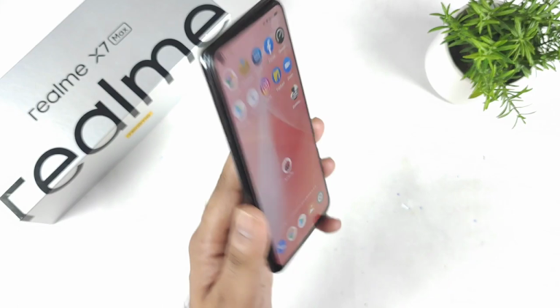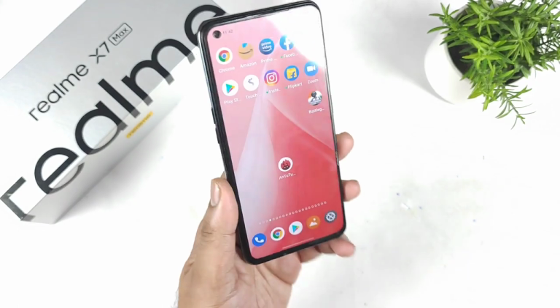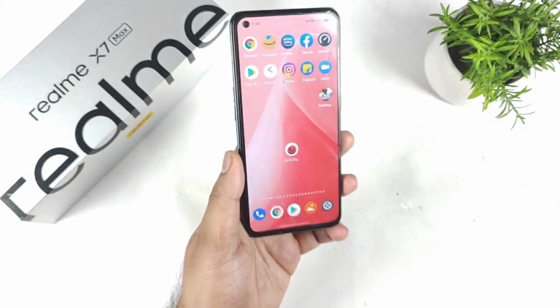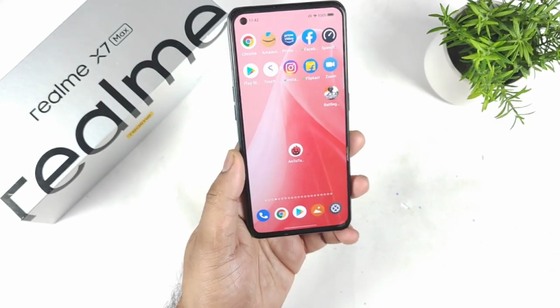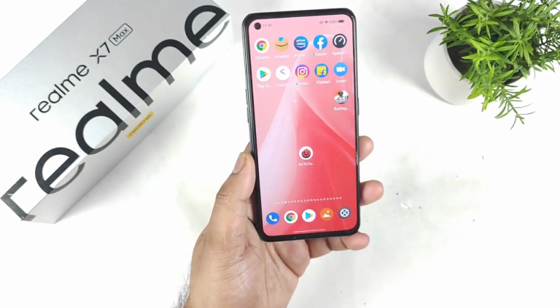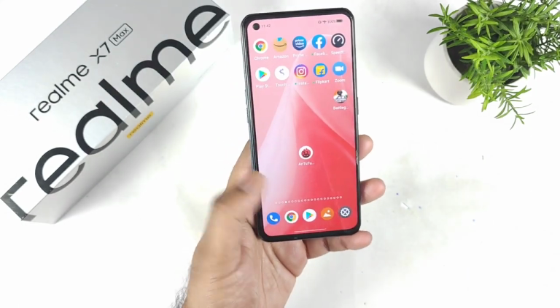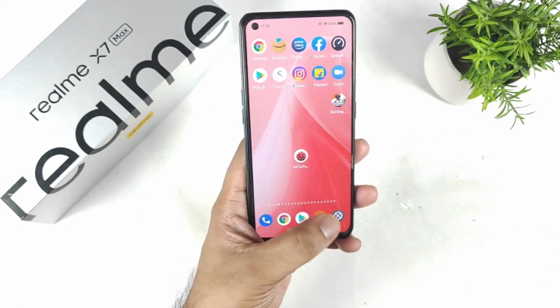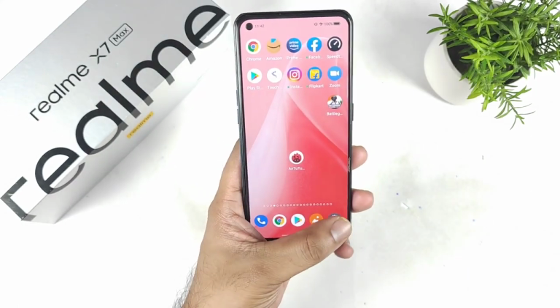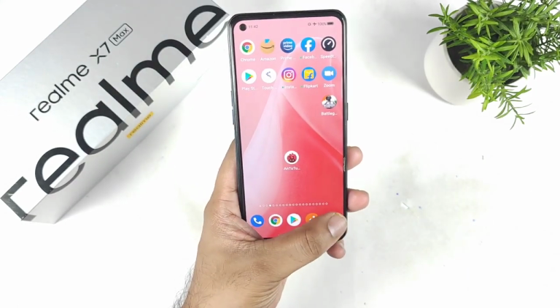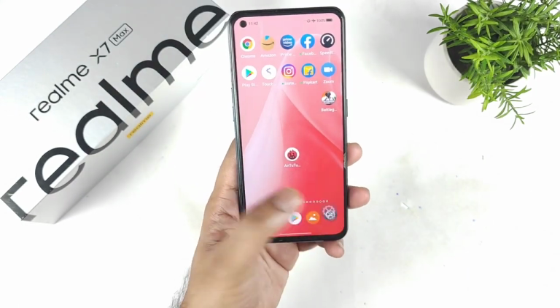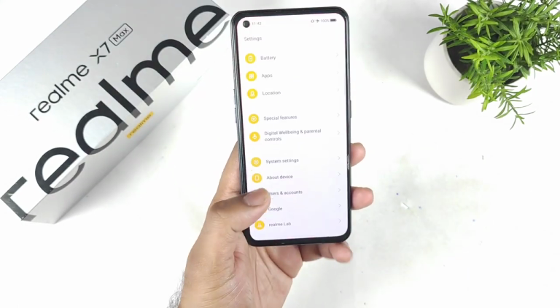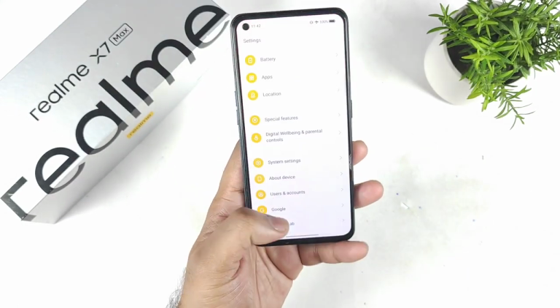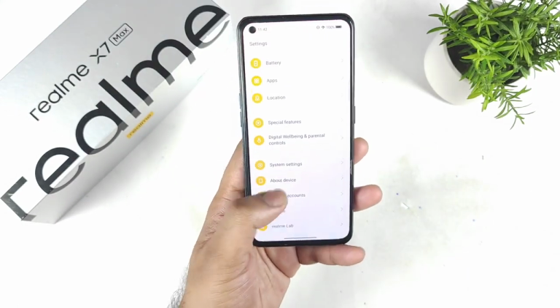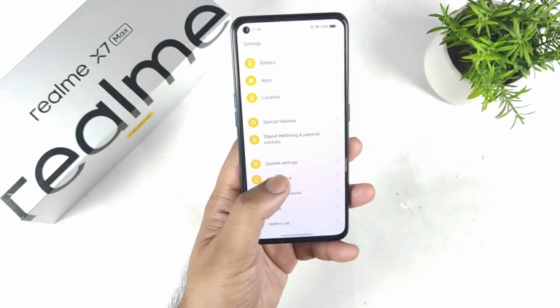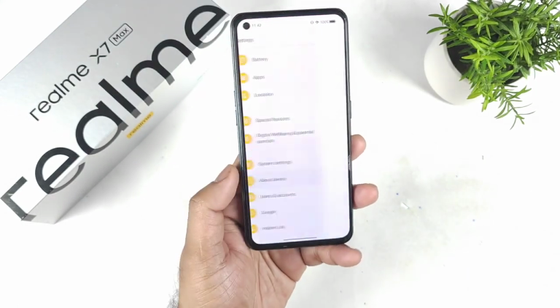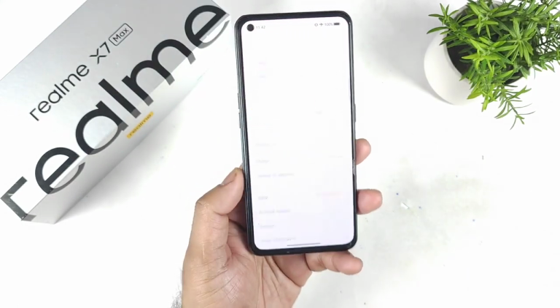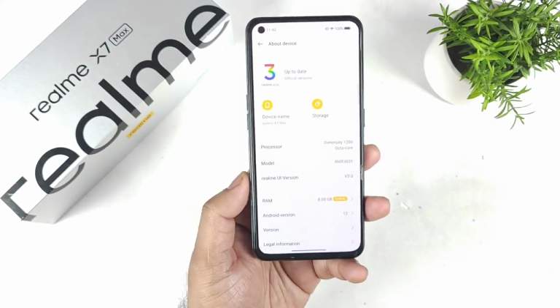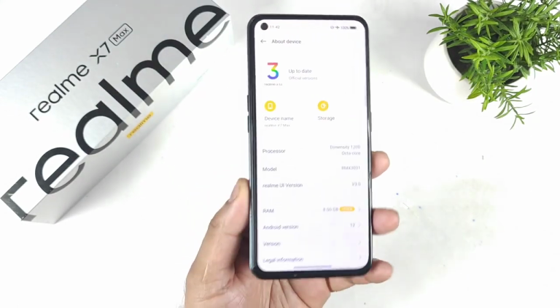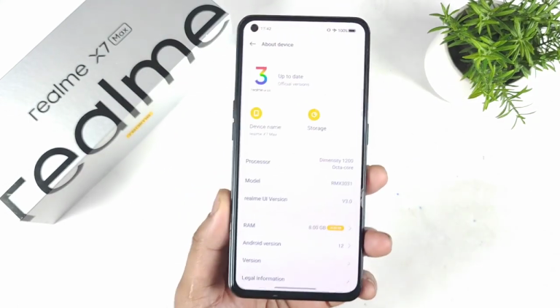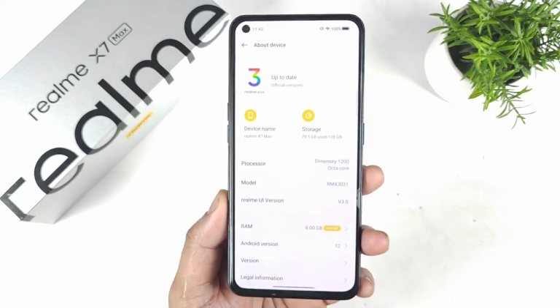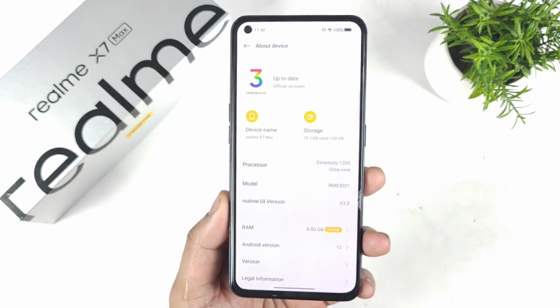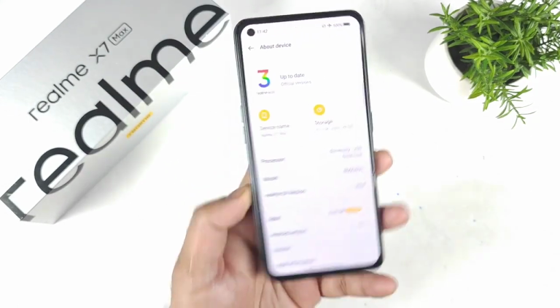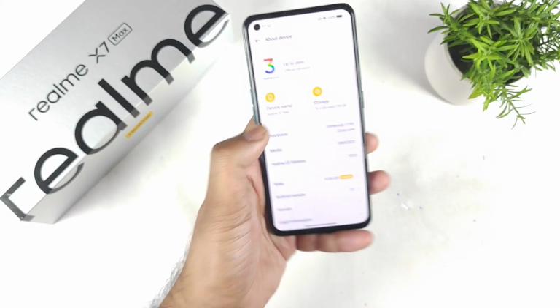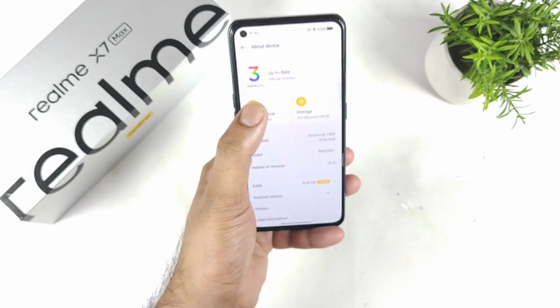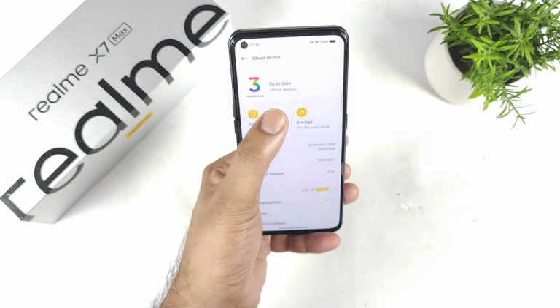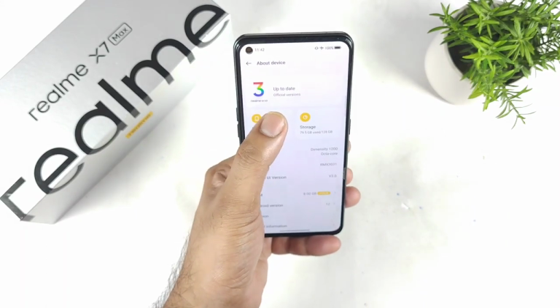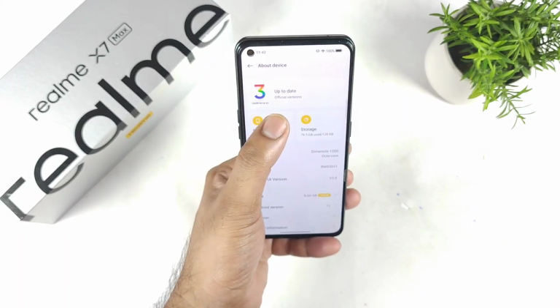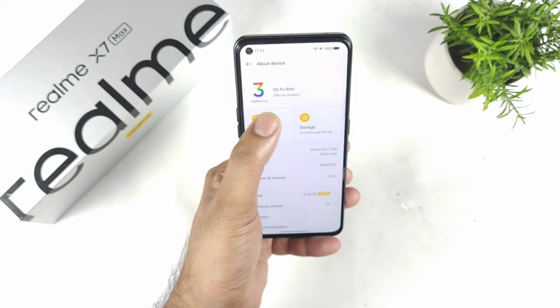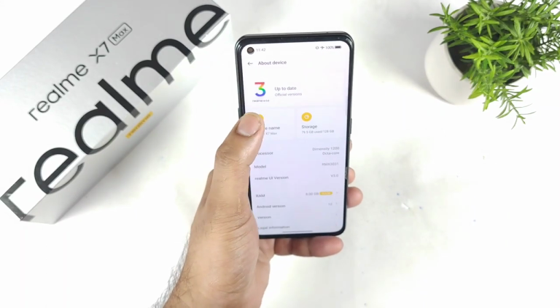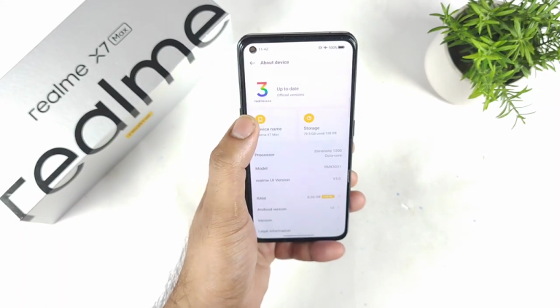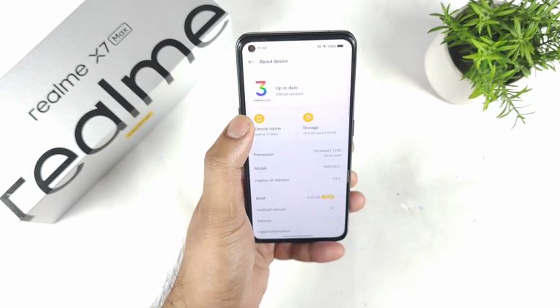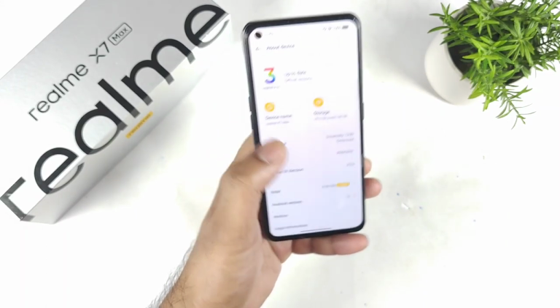Yes, just today, only a couple of hours back, I did receive the stable update in the Realme X and Max. You can clearly see the official version, not the beta one. This is the official update.